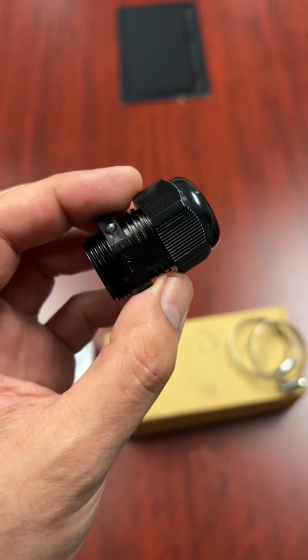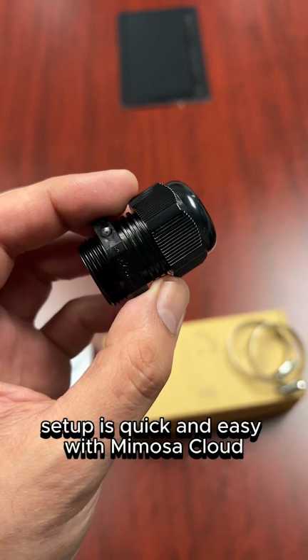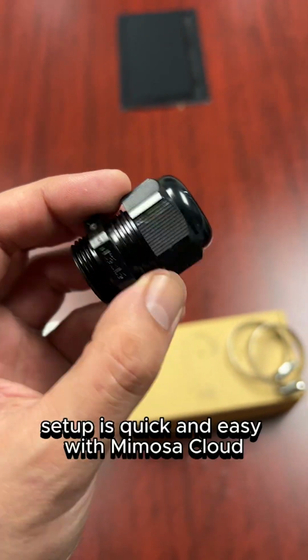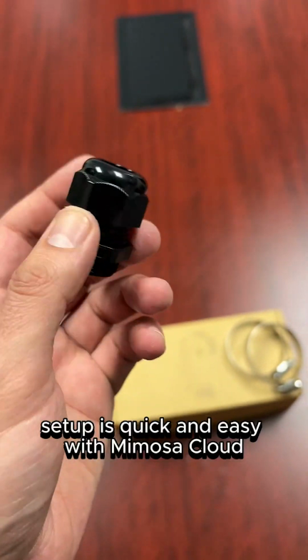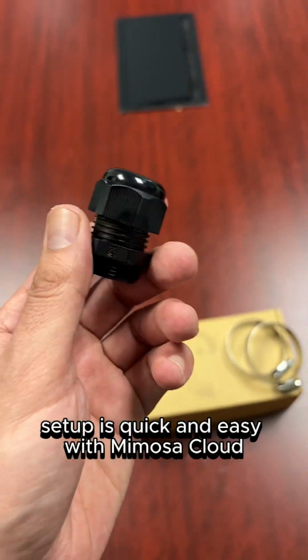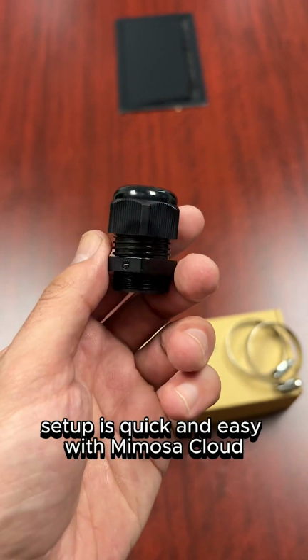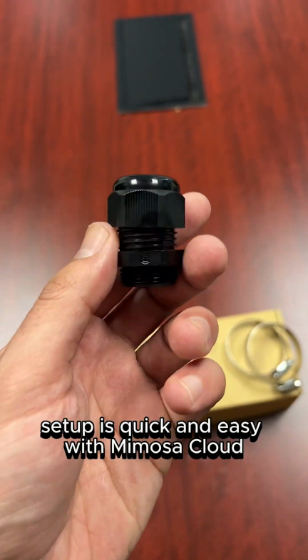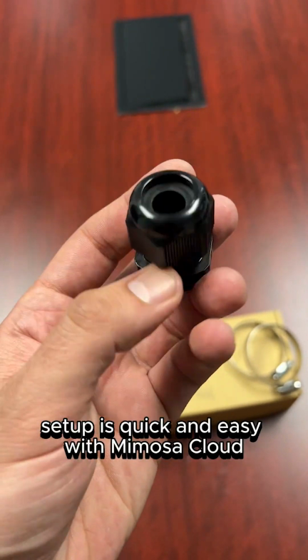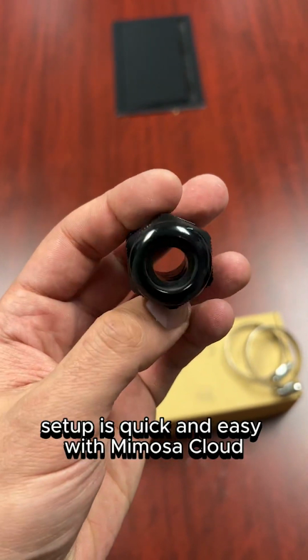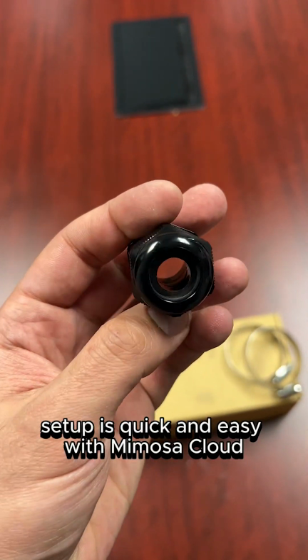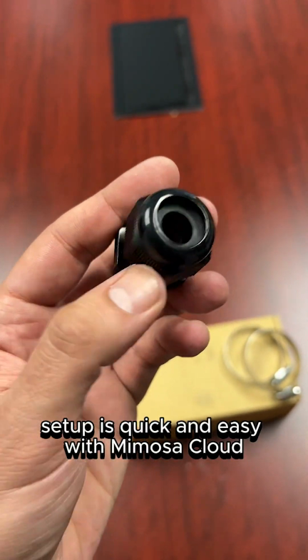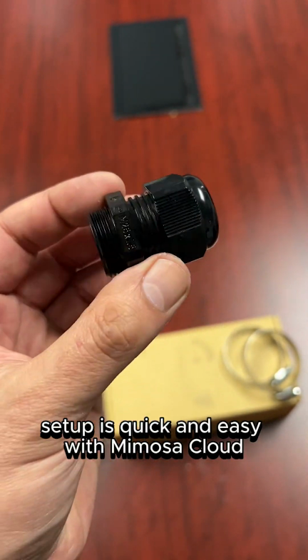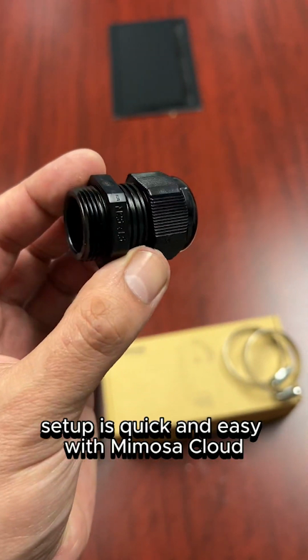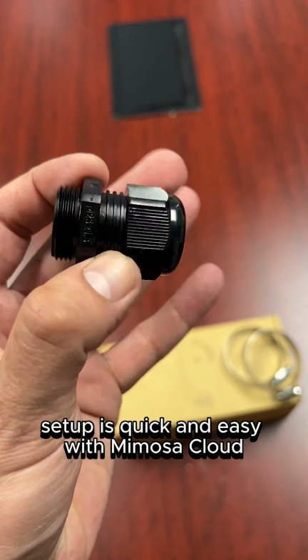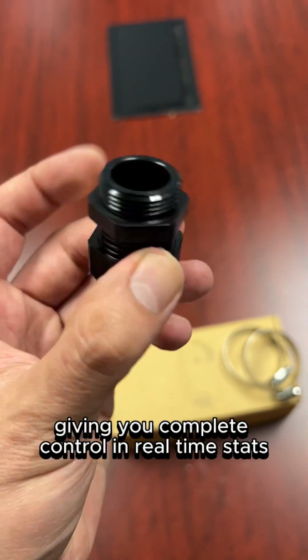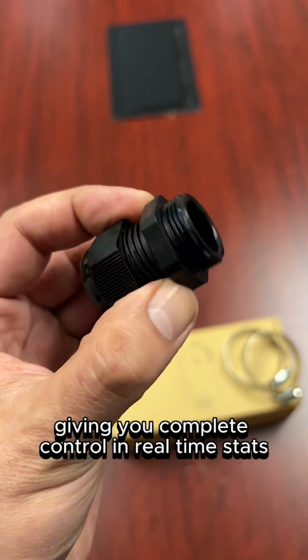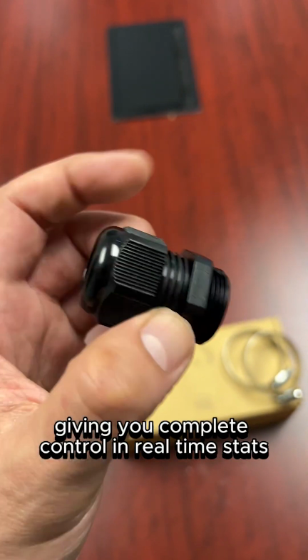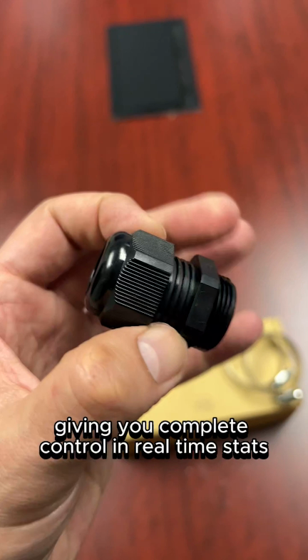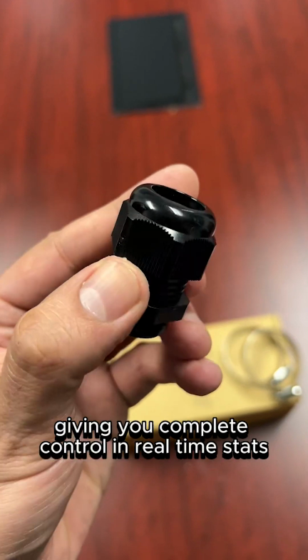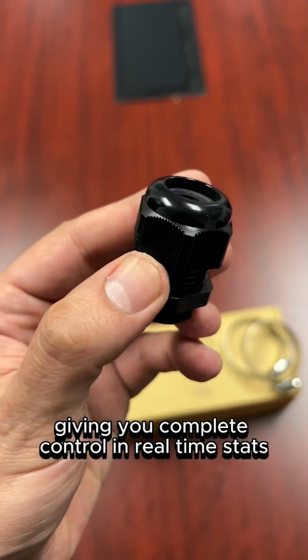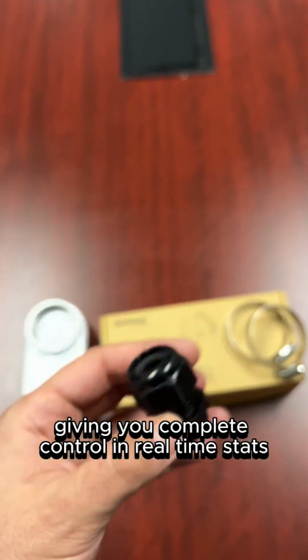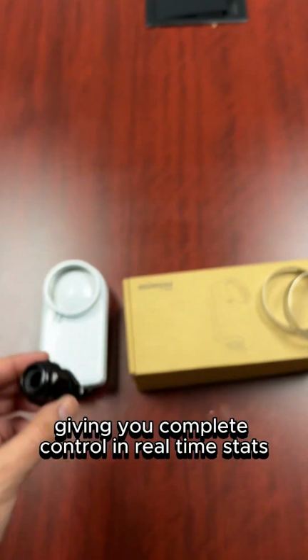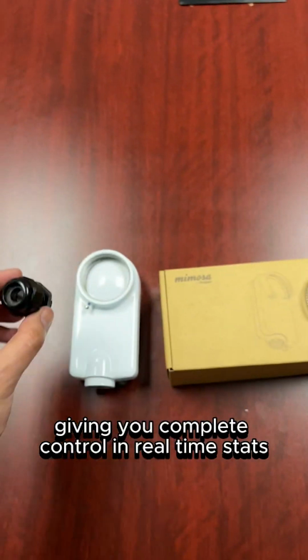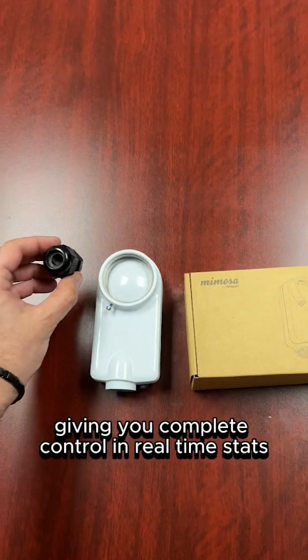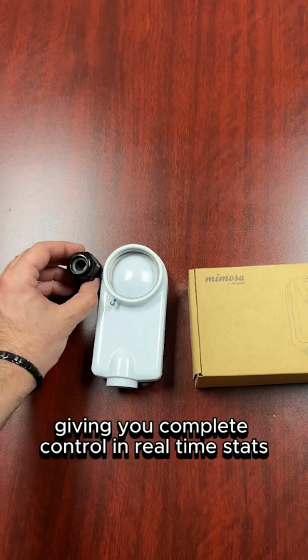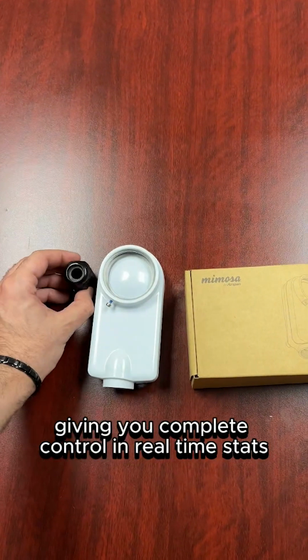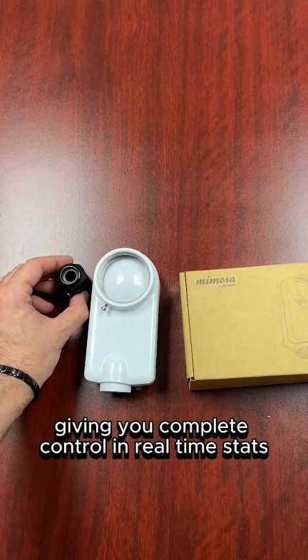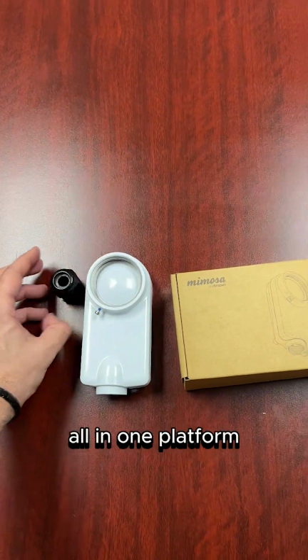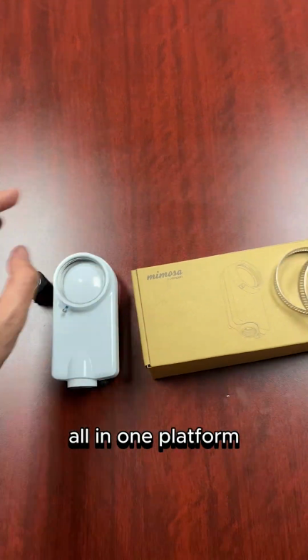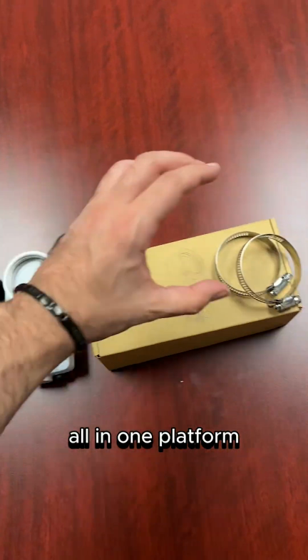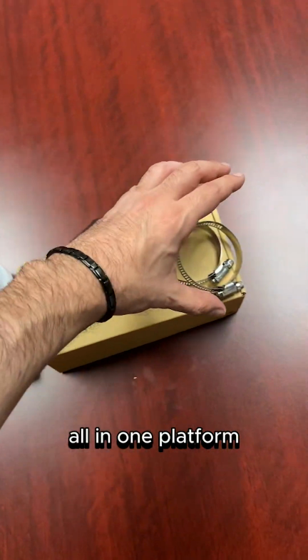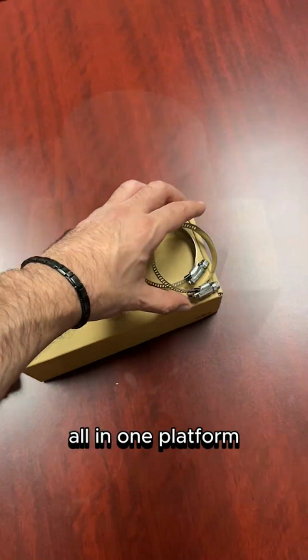Setup is quick and easy with Mimosa Cloud, giving you complete control and real-time stats, all in one platform.